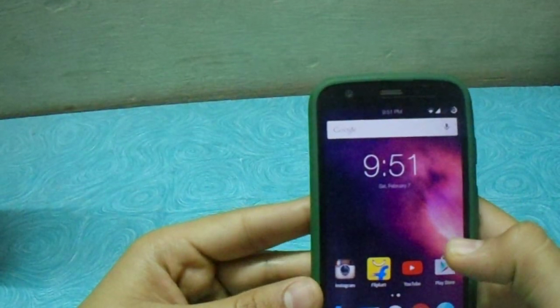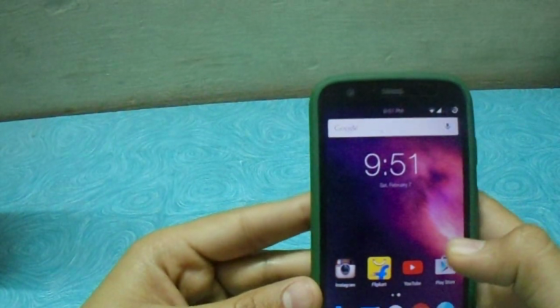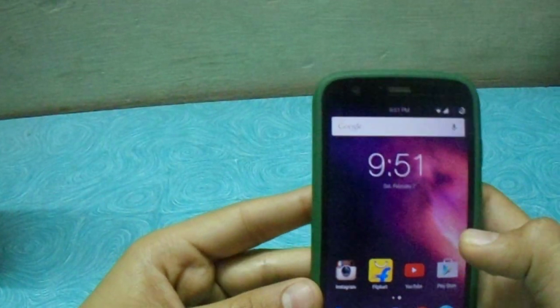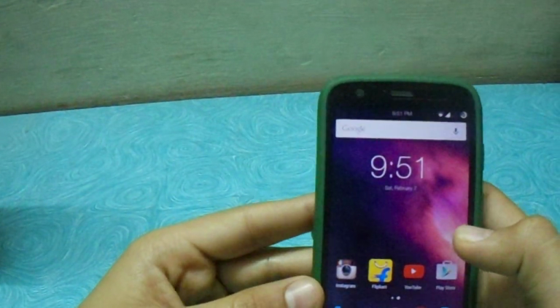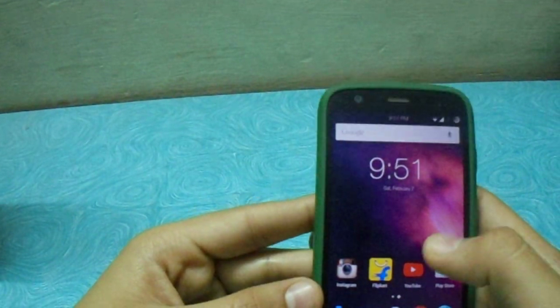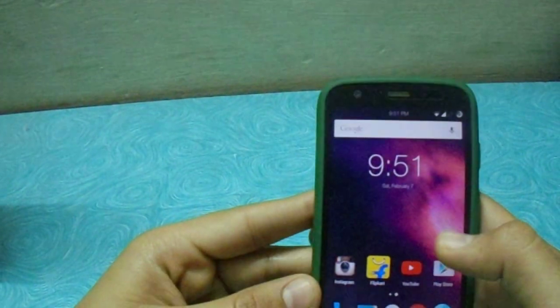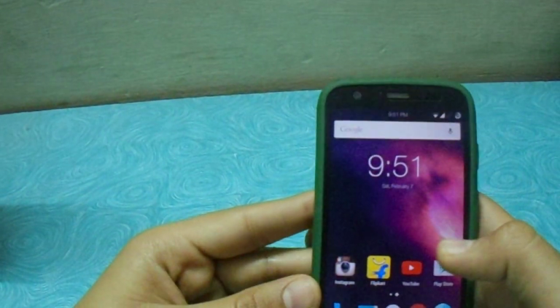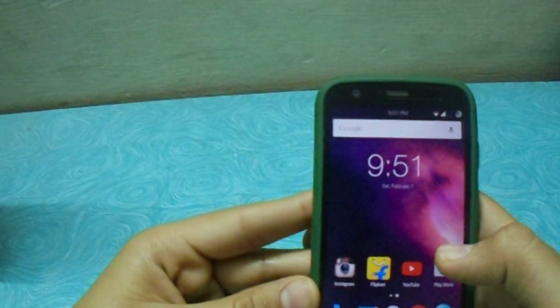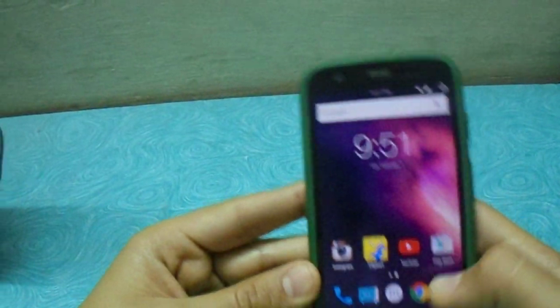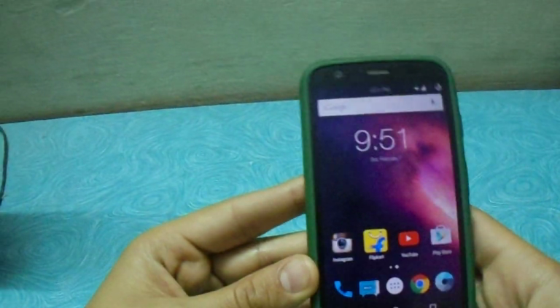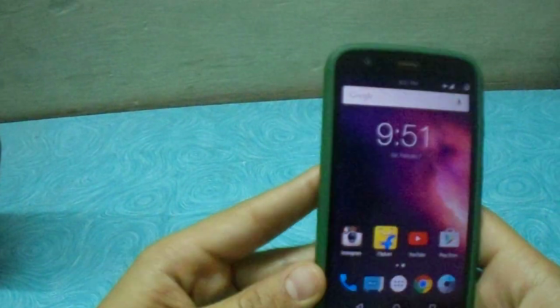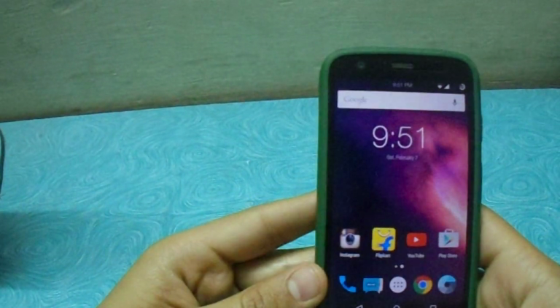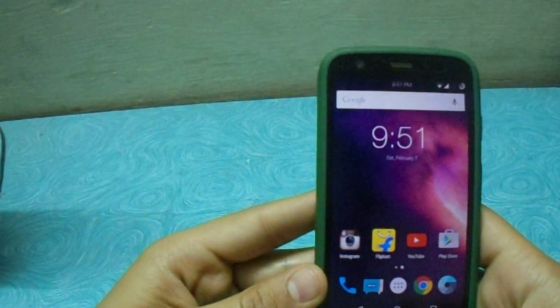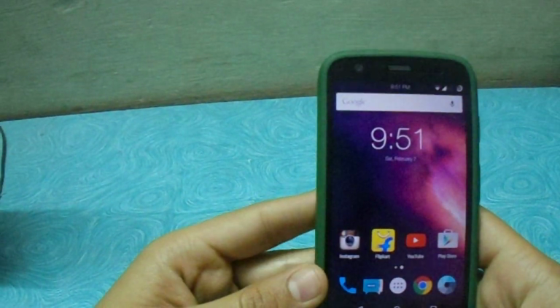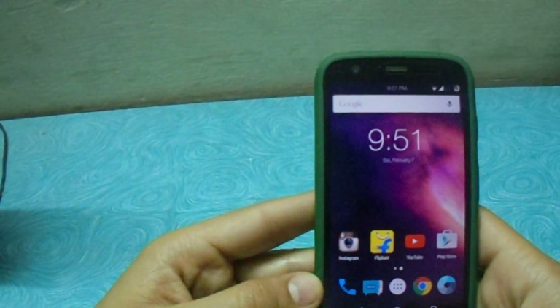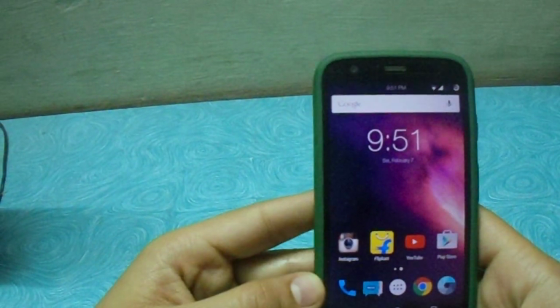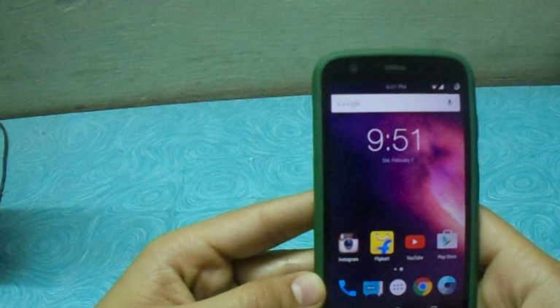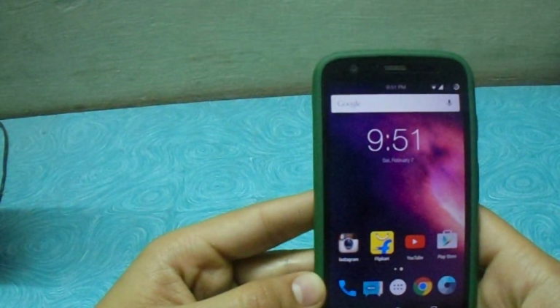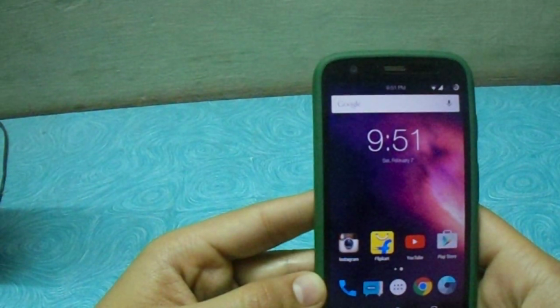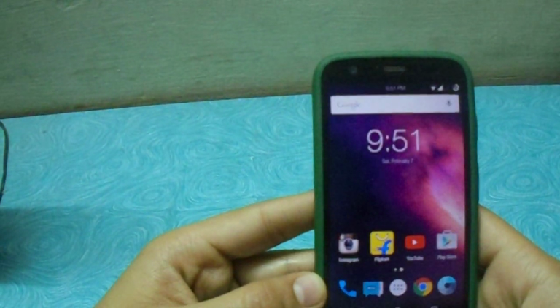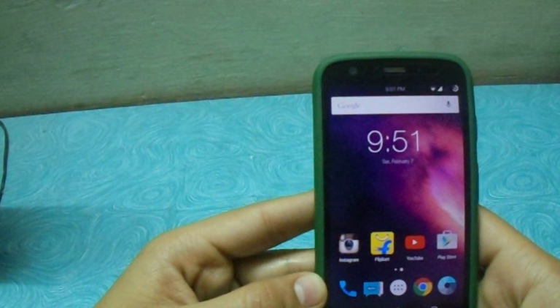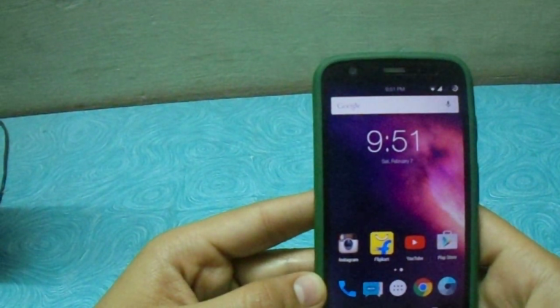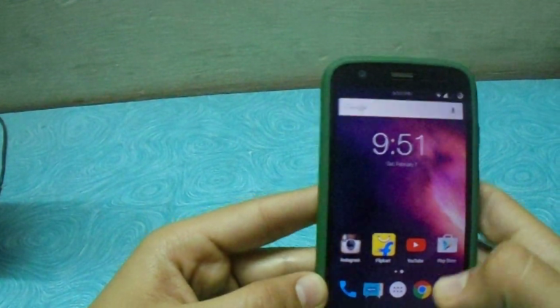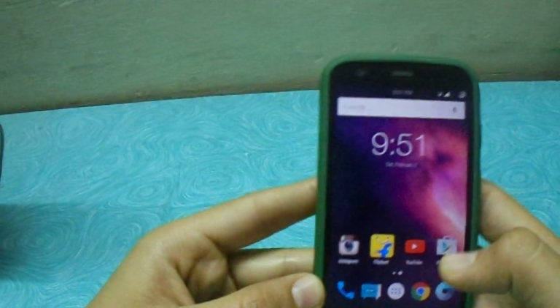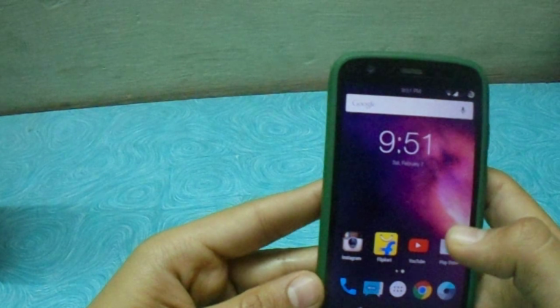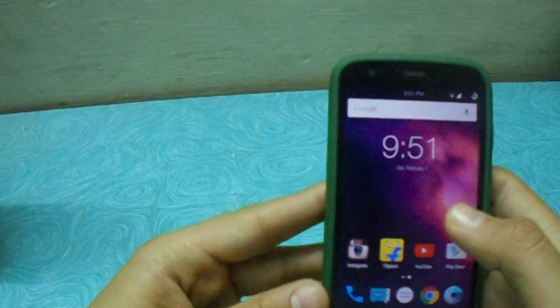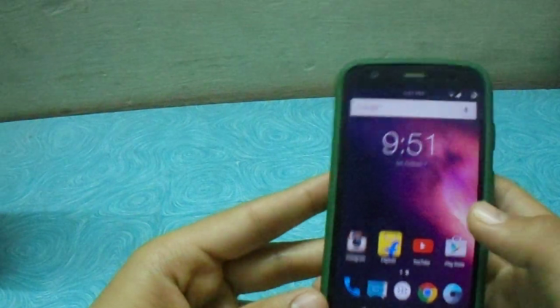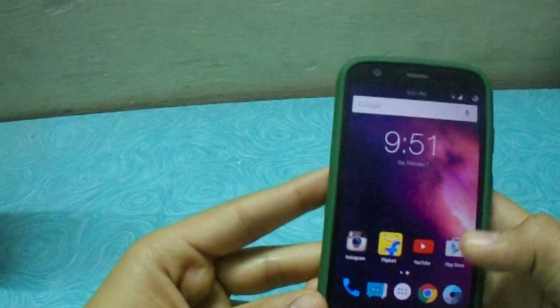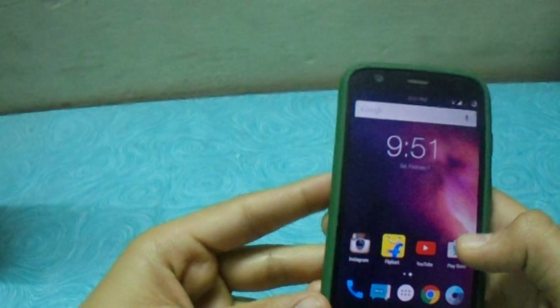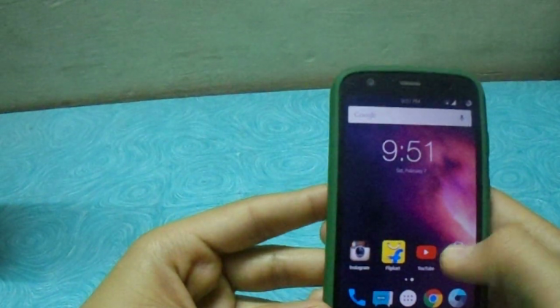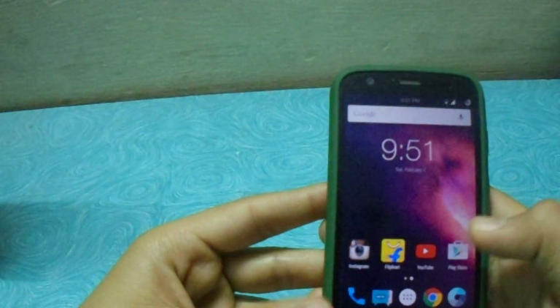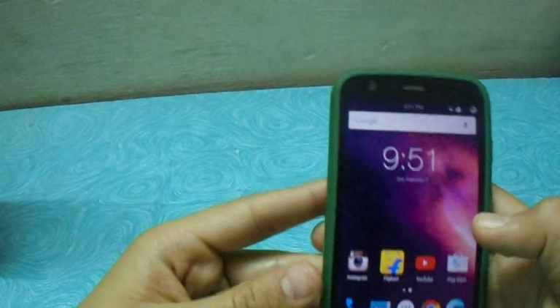Hey guys, in this video I'm gonna be showing you how to enable double tap to wake on the Motorola MotoG on Android Lollipop.